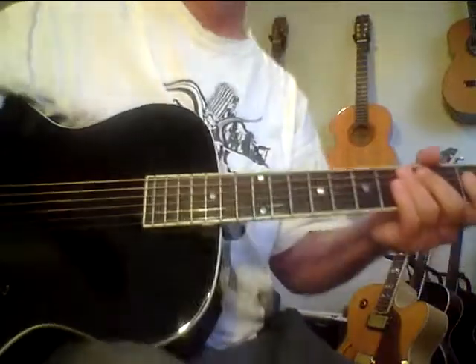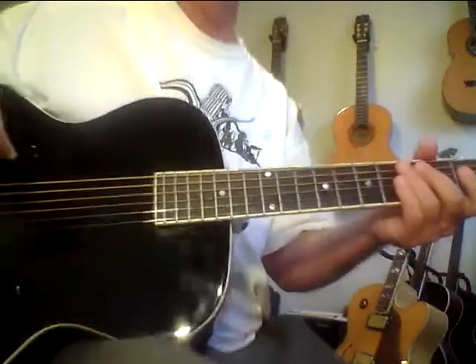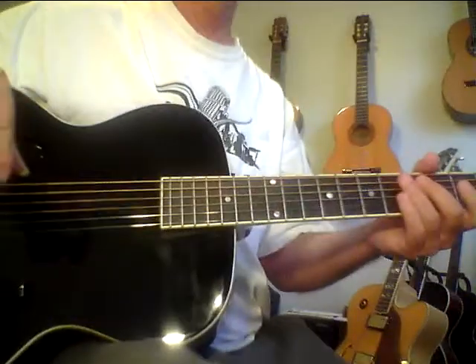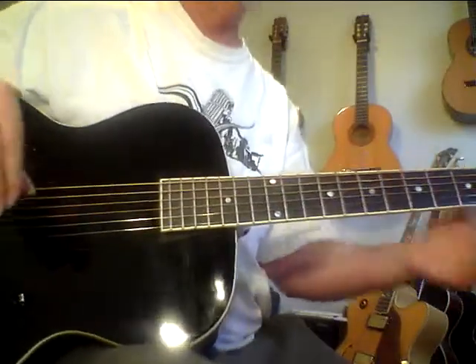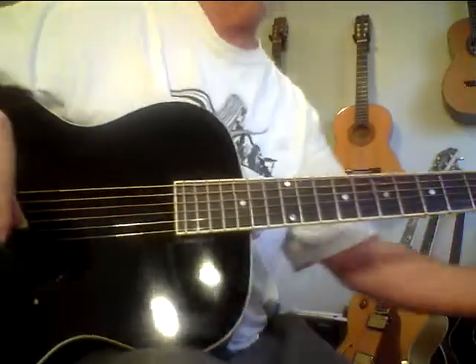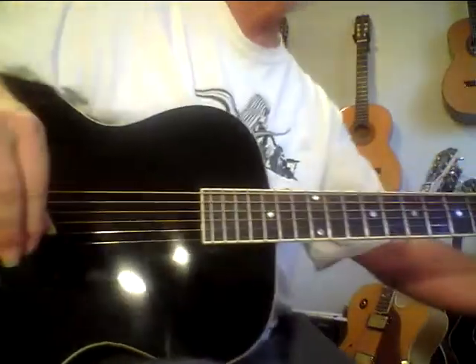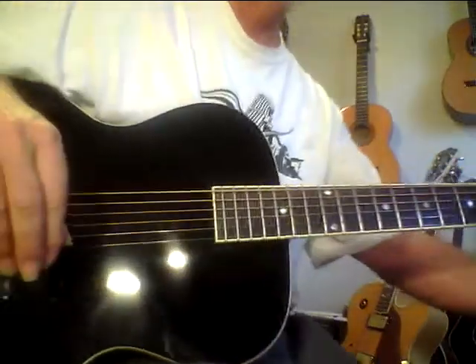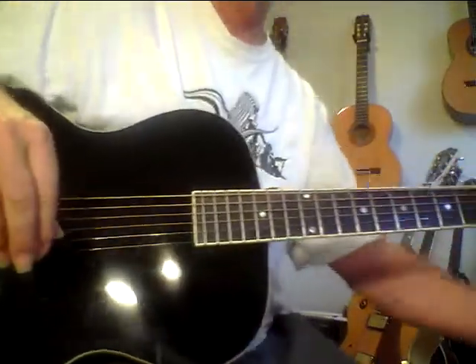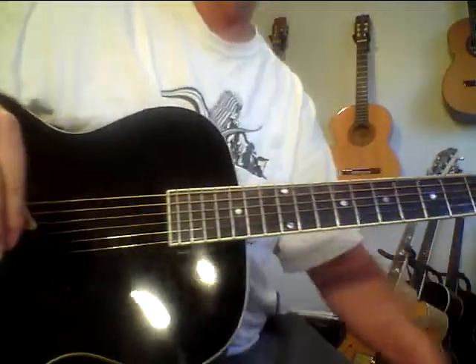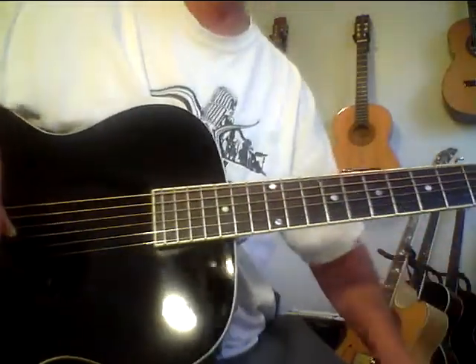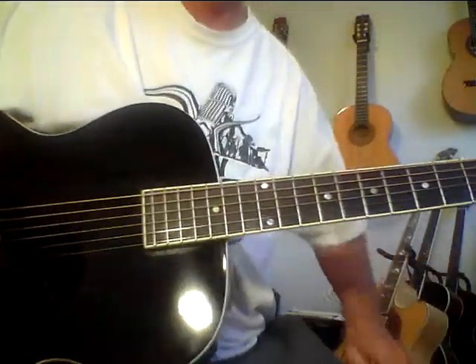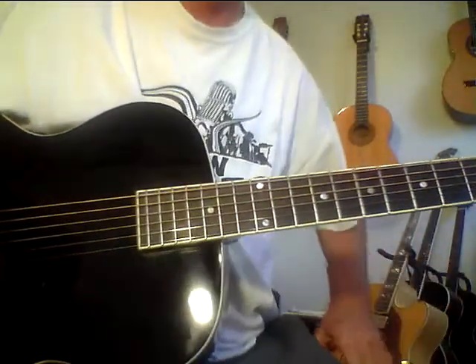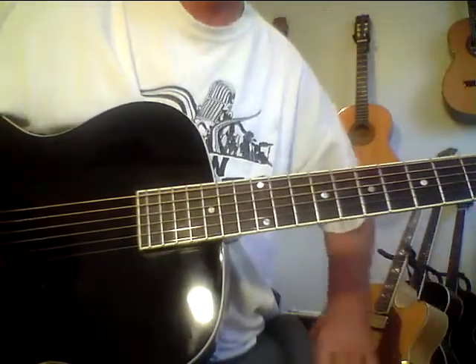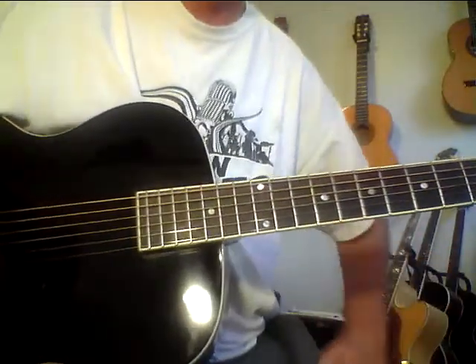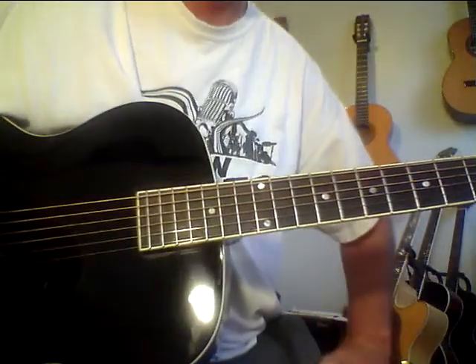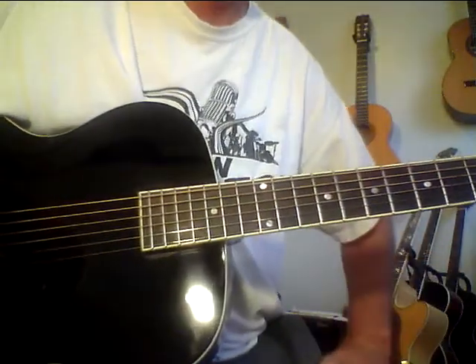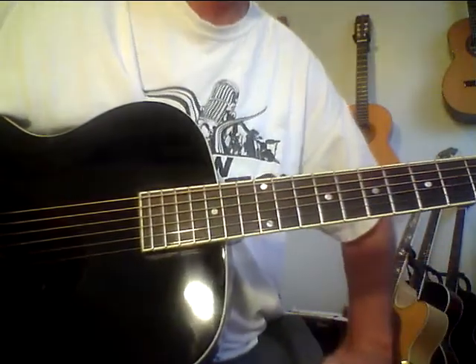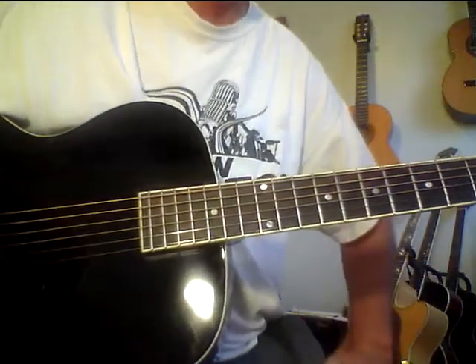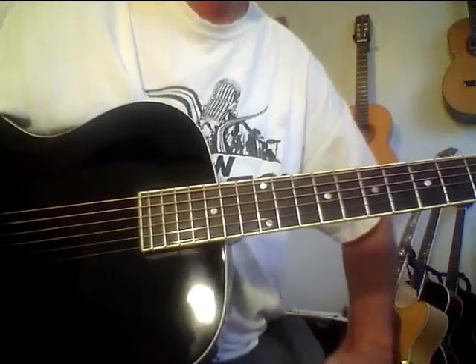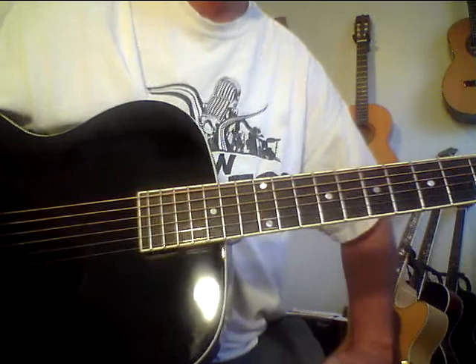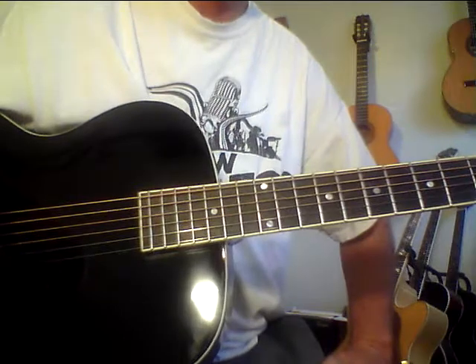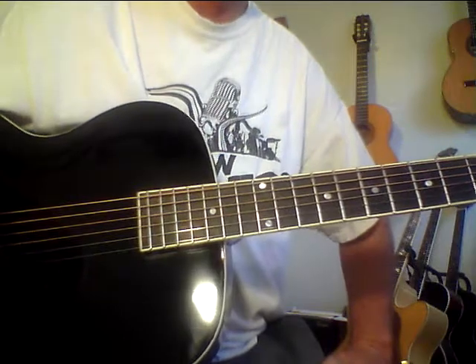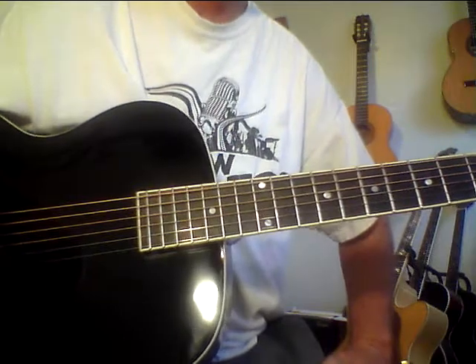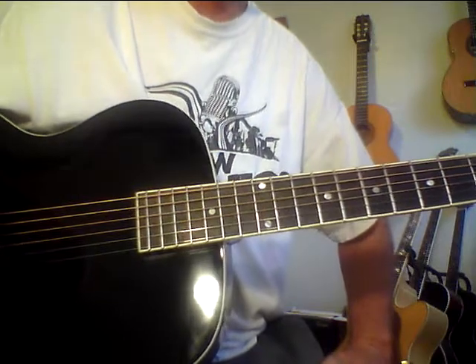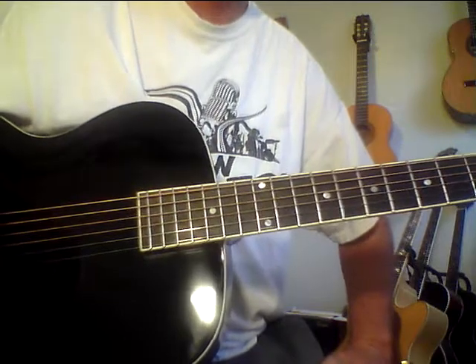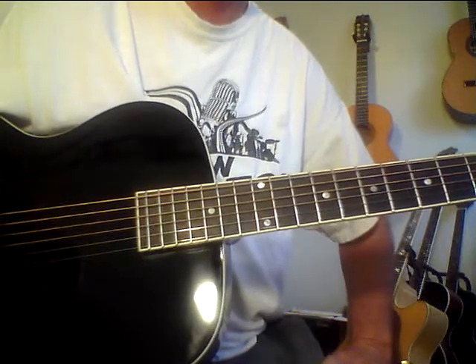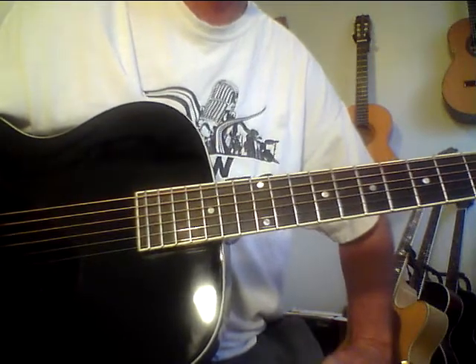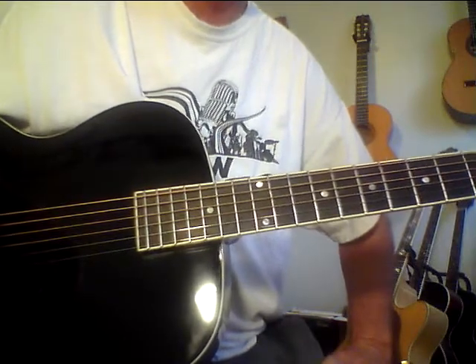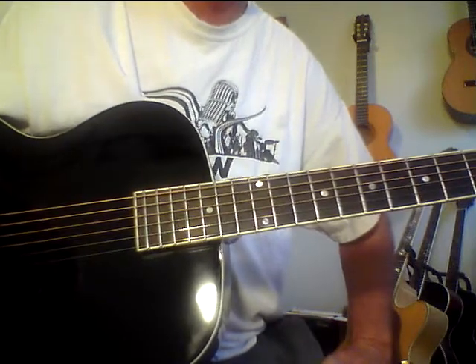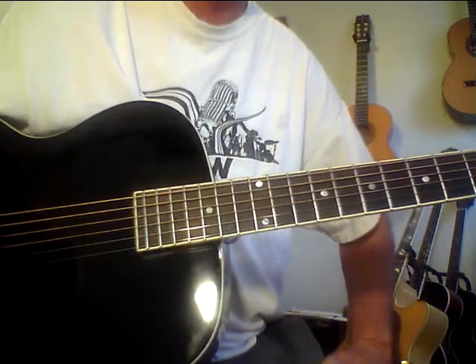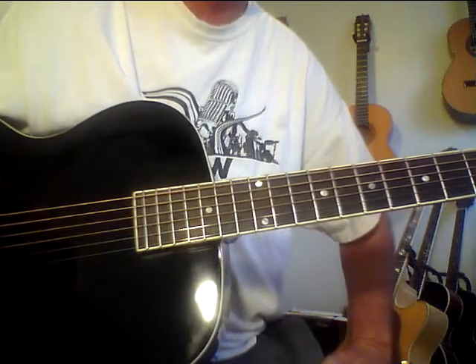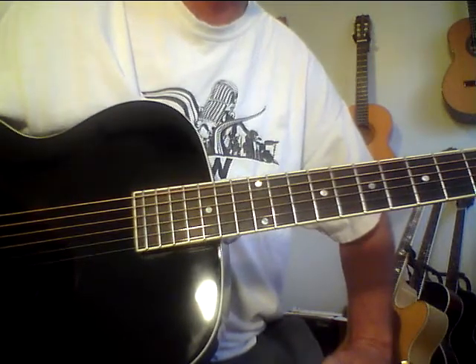Hey, it's Steve Zook. Welcome back to the Pokesuit Channel here at the Guitar Letter System. The Guitar Letter System, by the way, is life-changing.